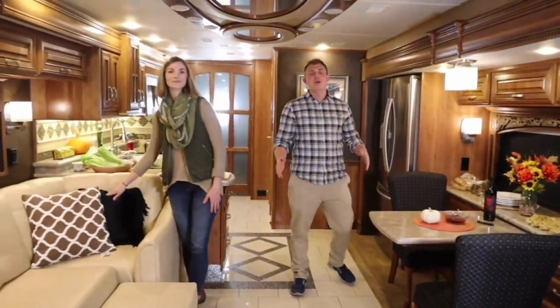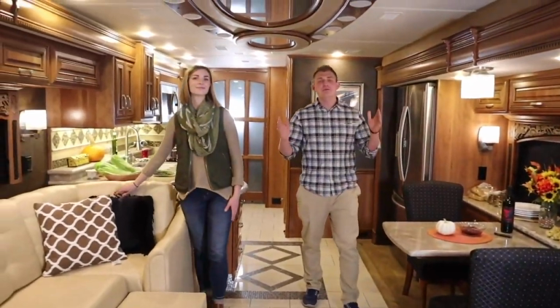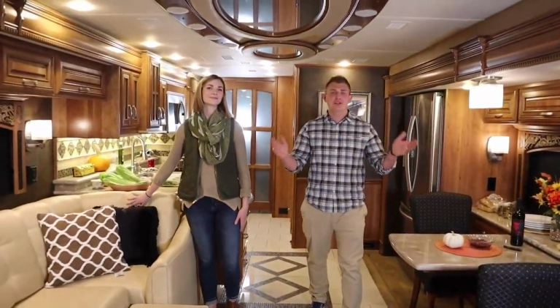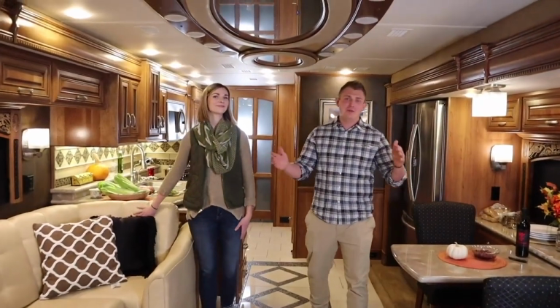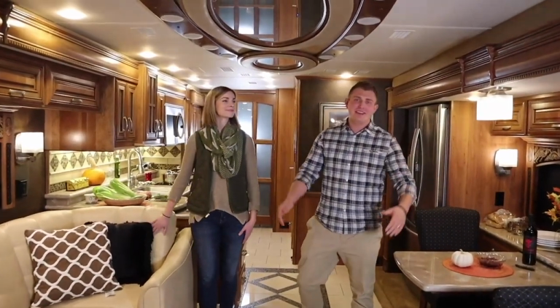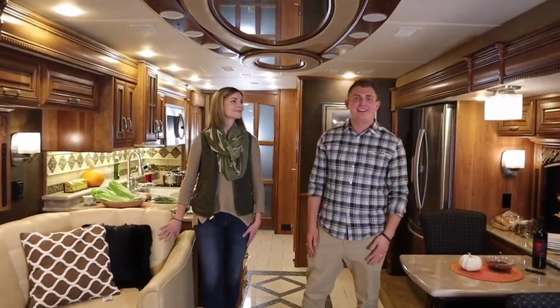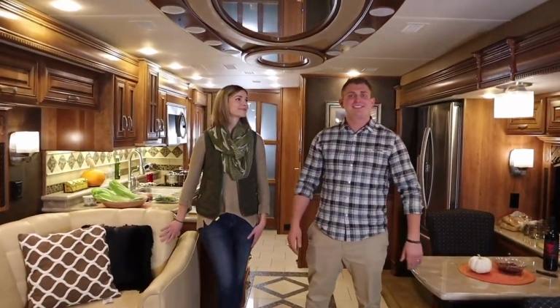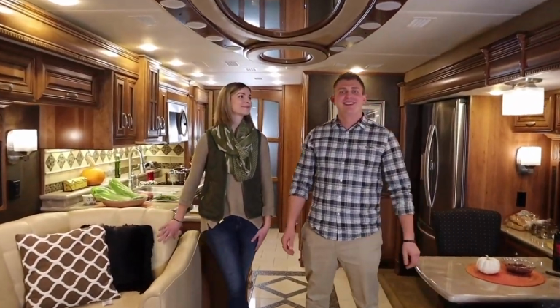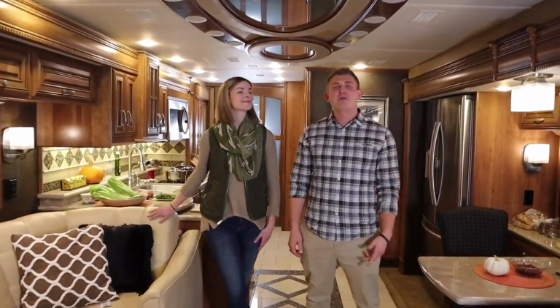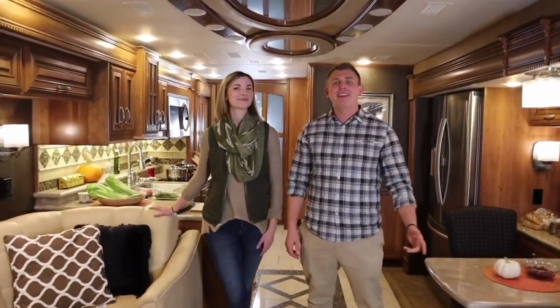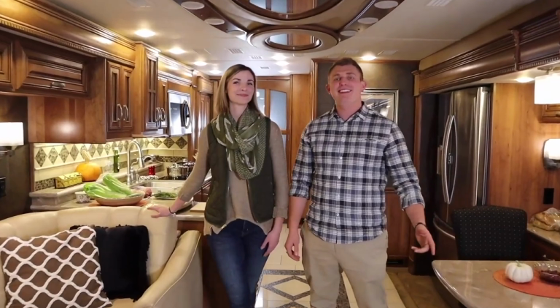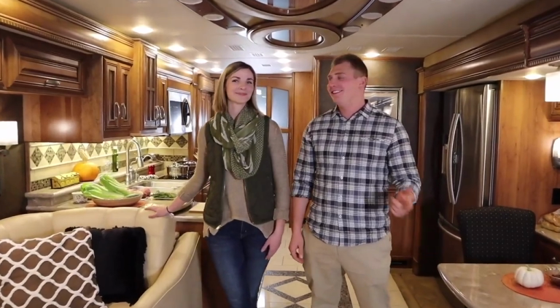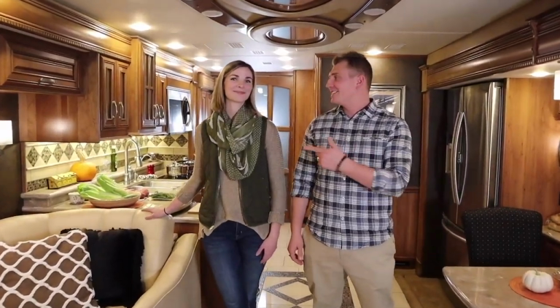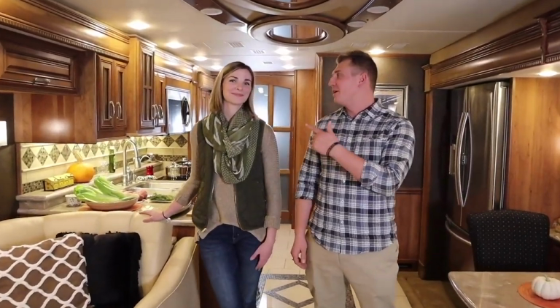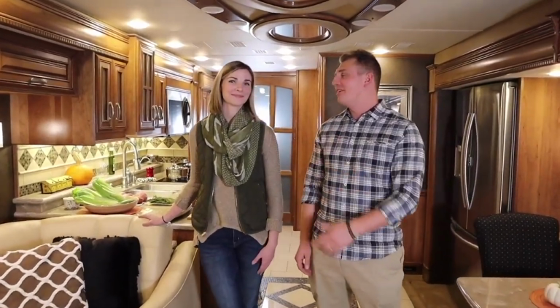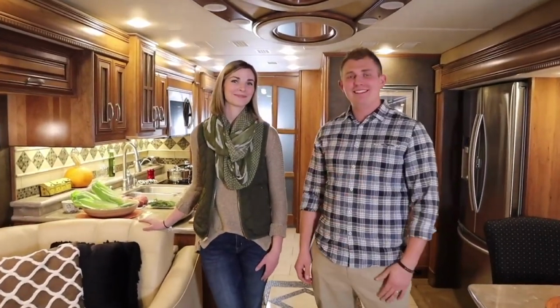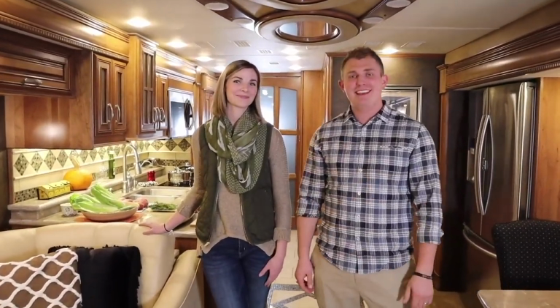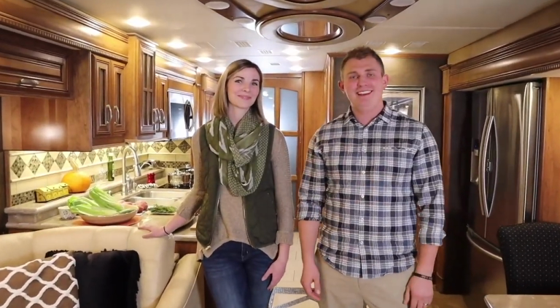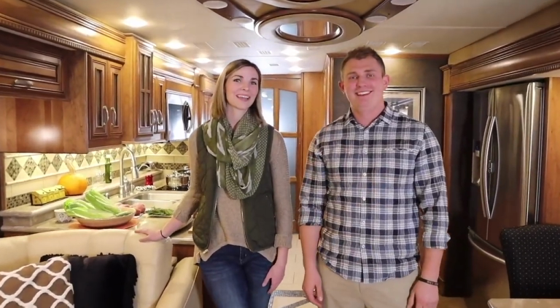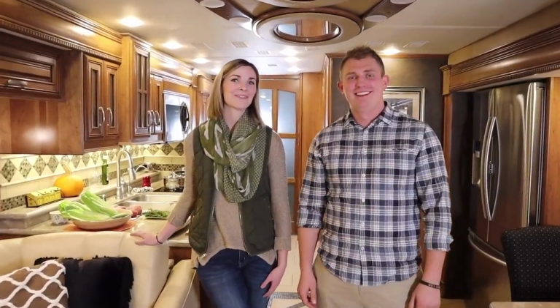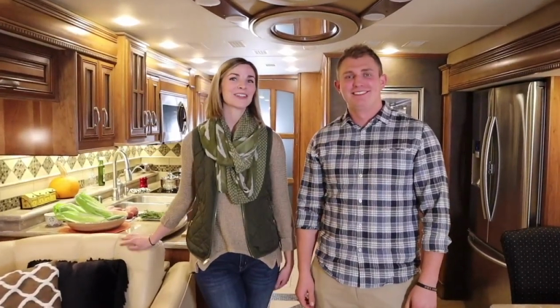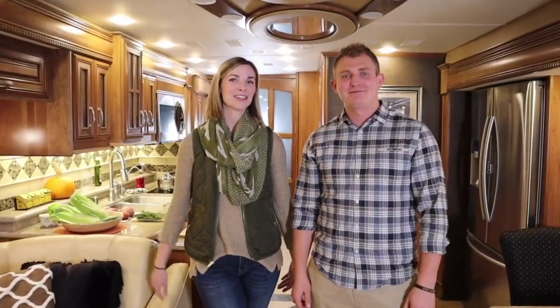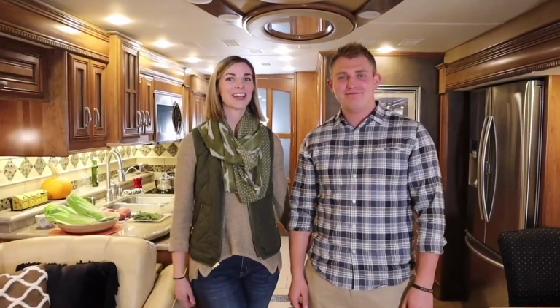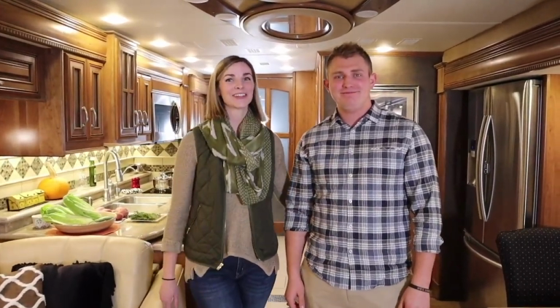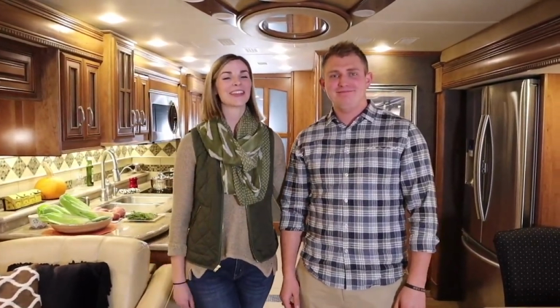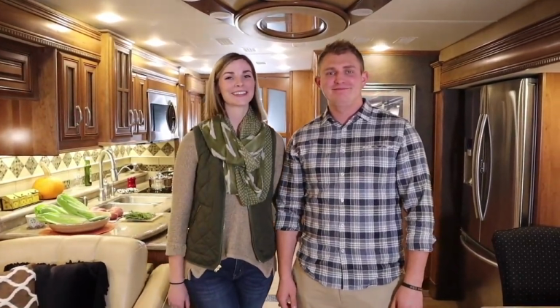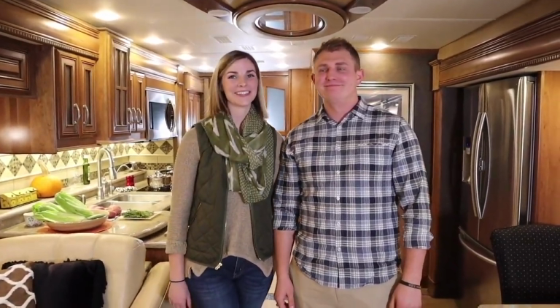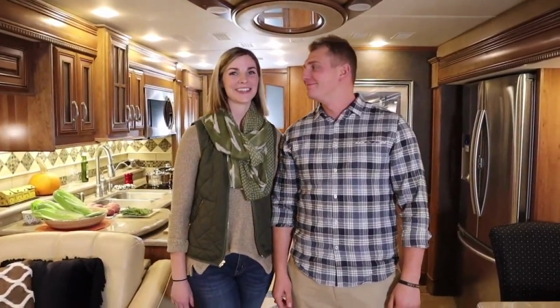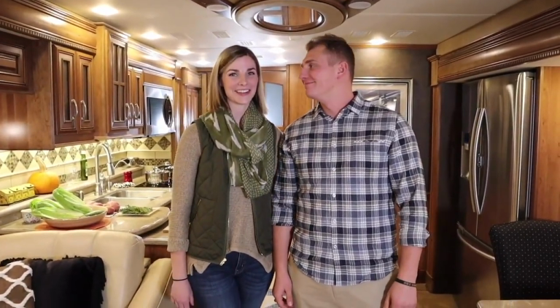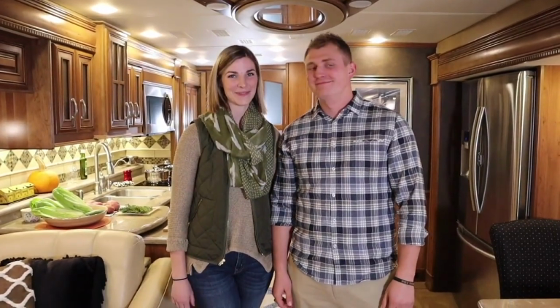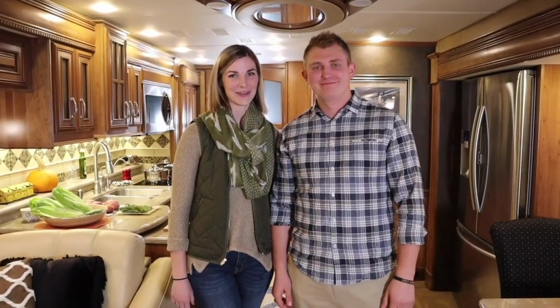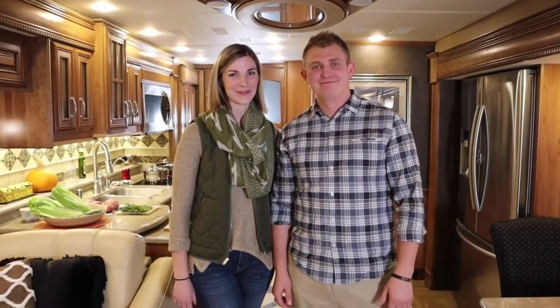Welcome to Cooking with the Kellys. I'm Ryan Kelly, this is my wife Lindsay Kelly, and we're going to show you how to cook a Thanksgiving dinner in a motorhome.